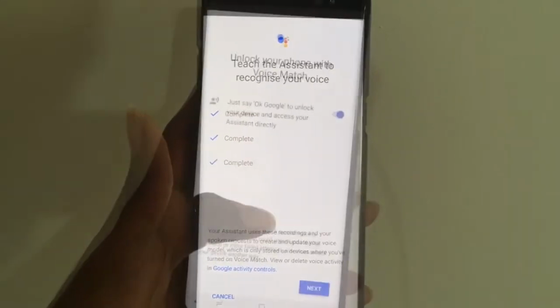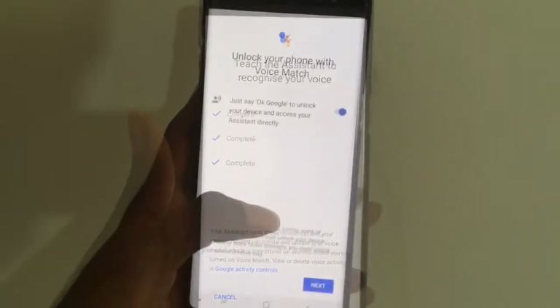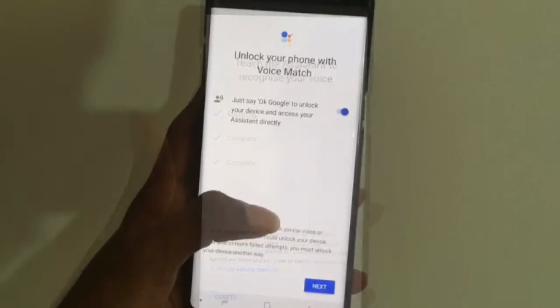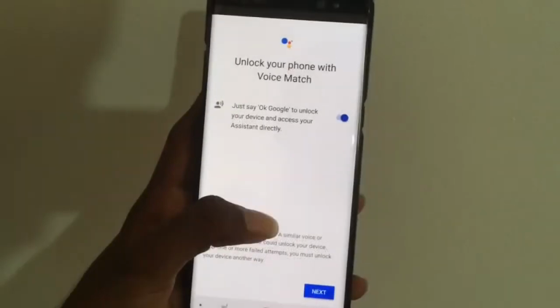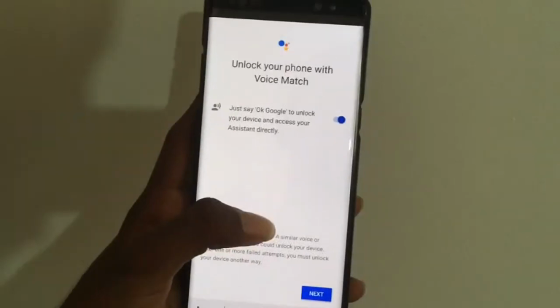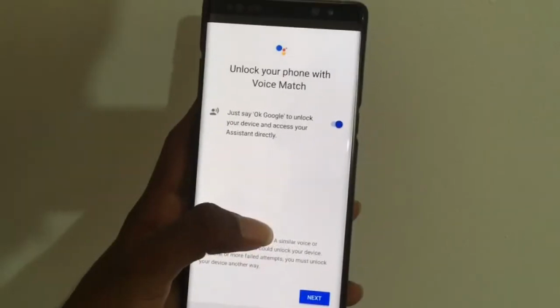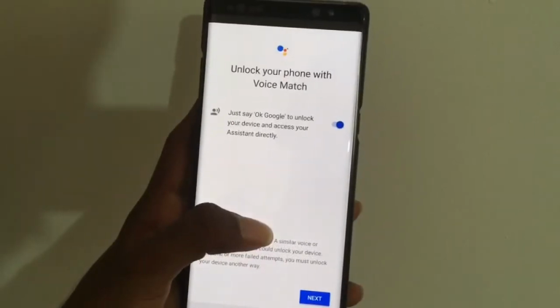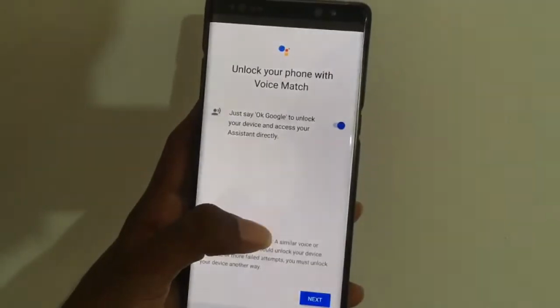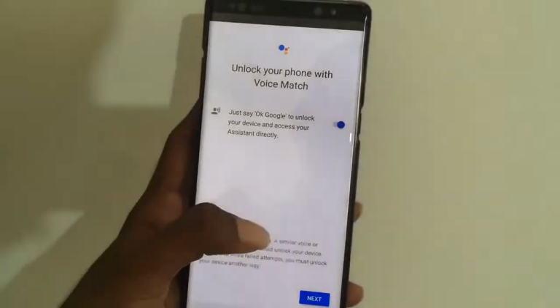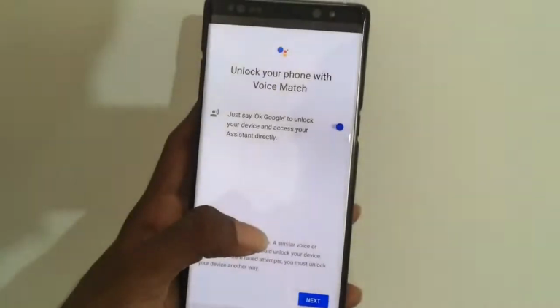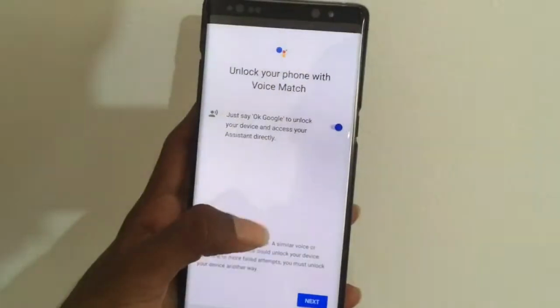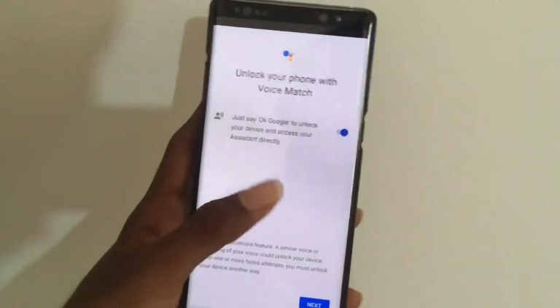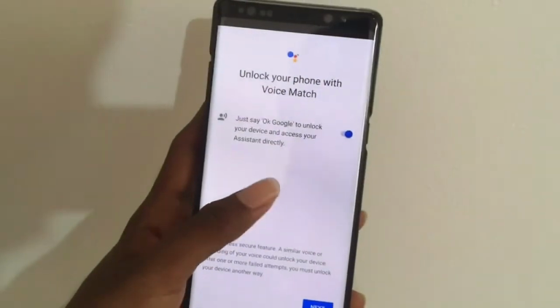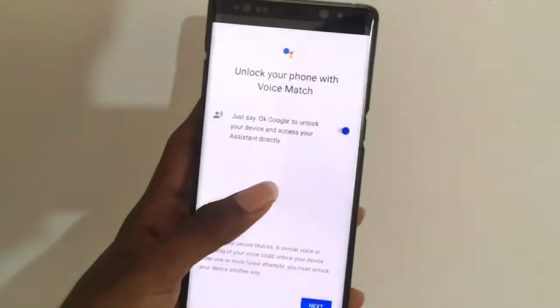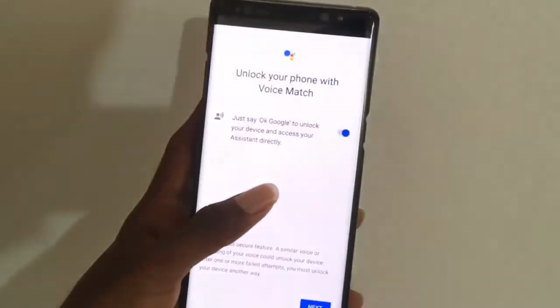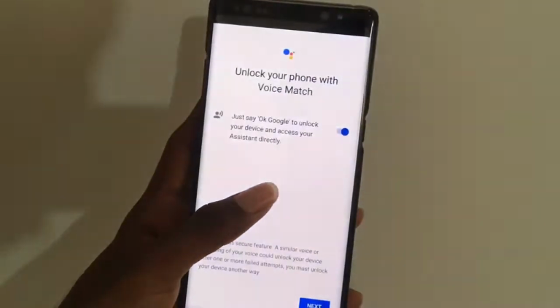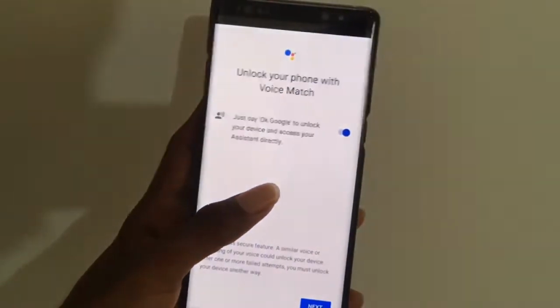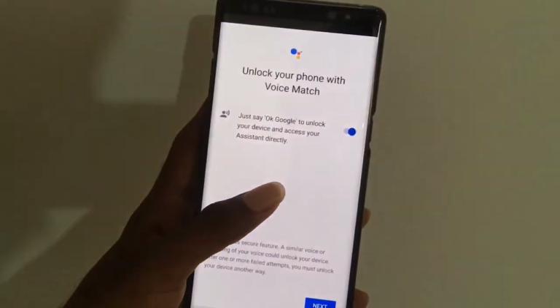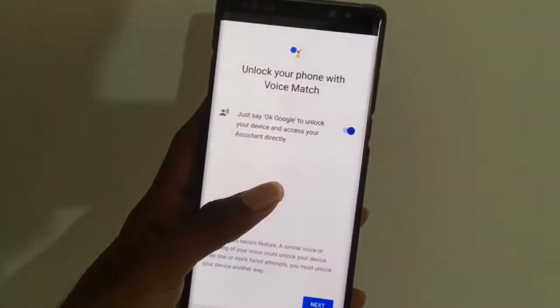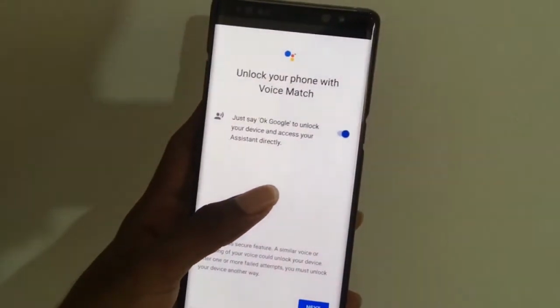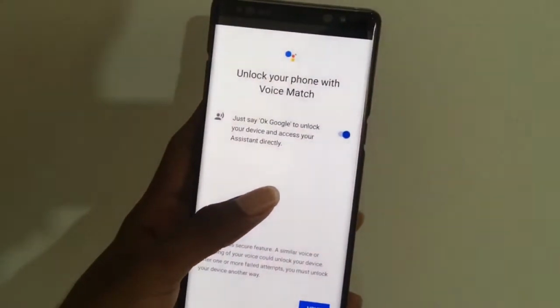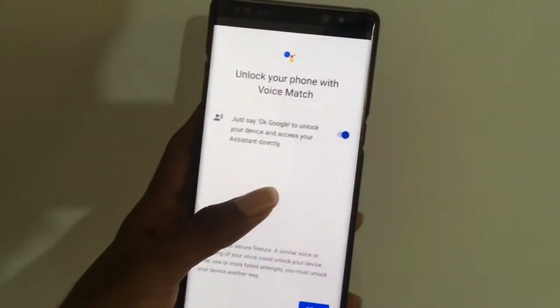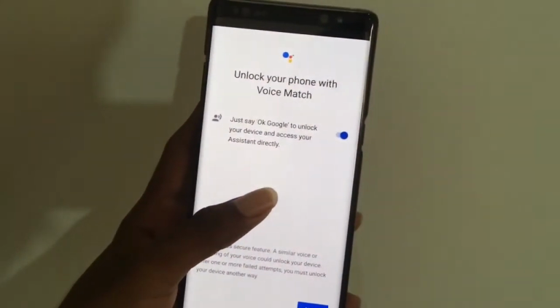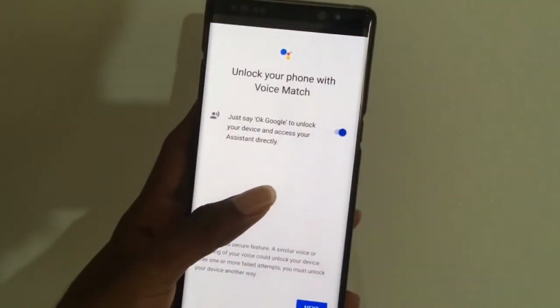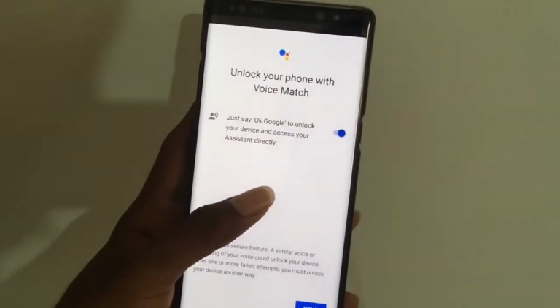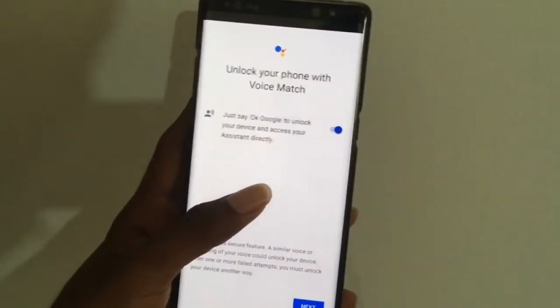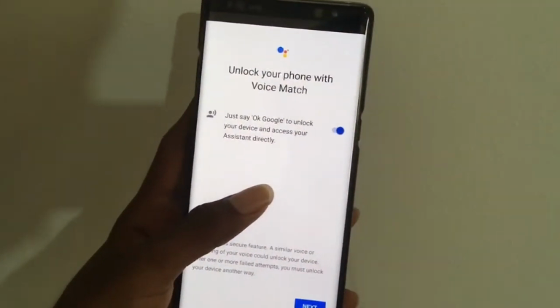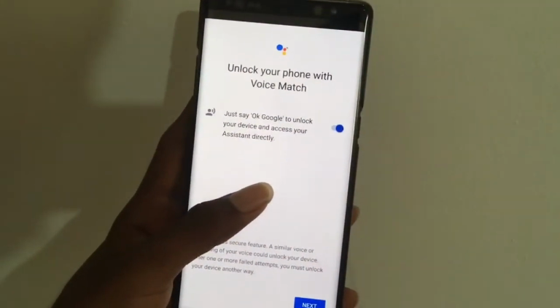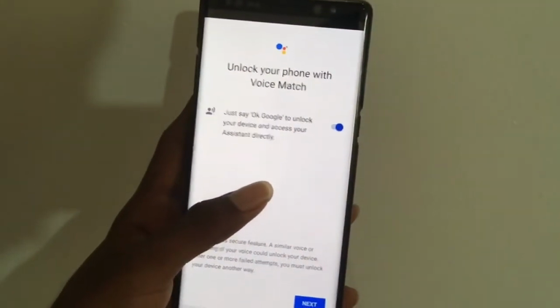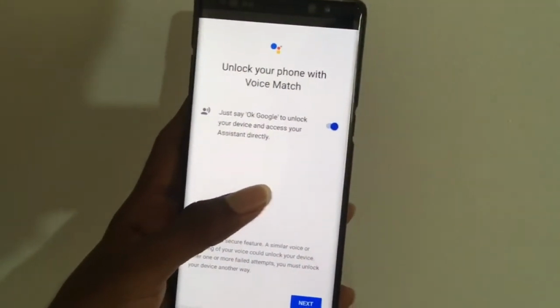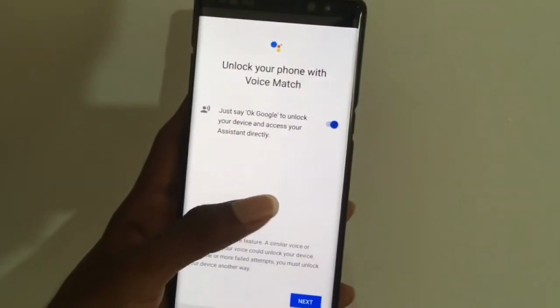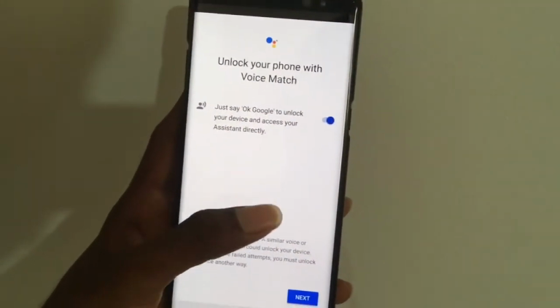Also, don't forget to enable the 'Unlock your phone with Voice Match' function.